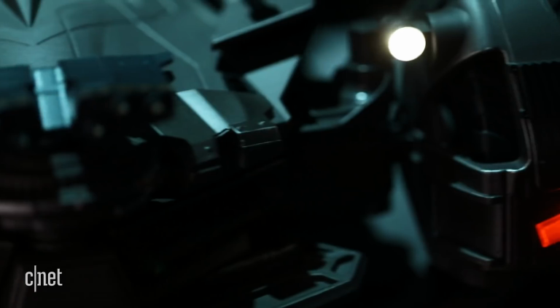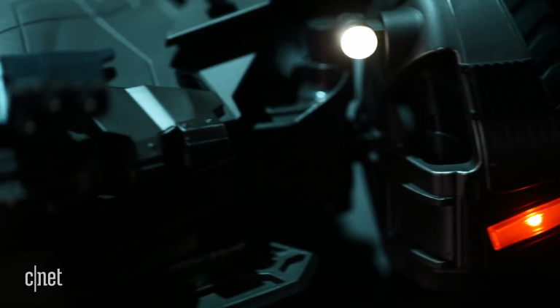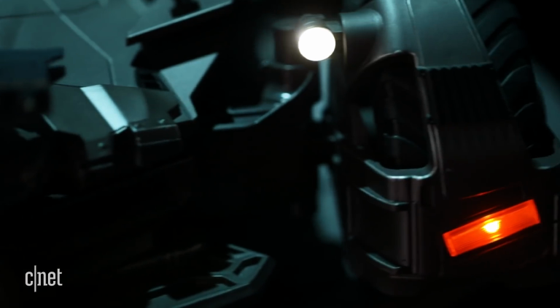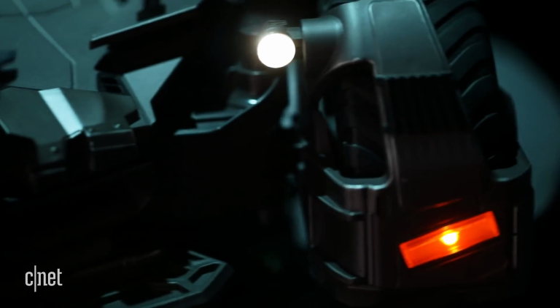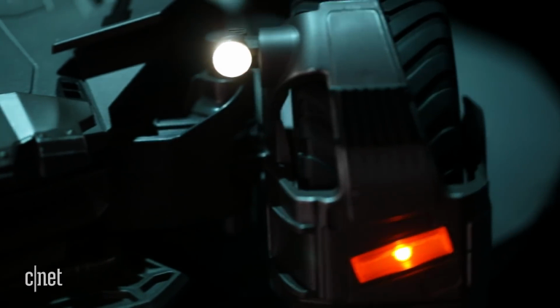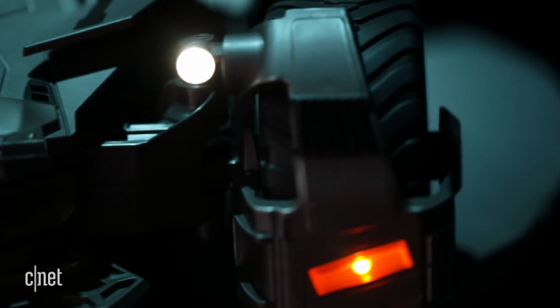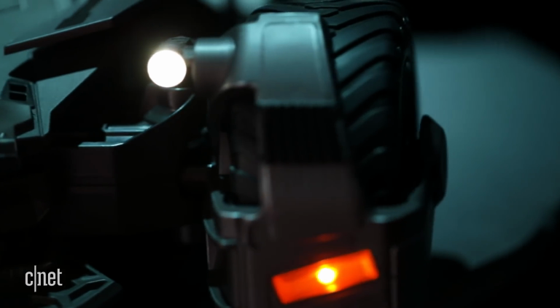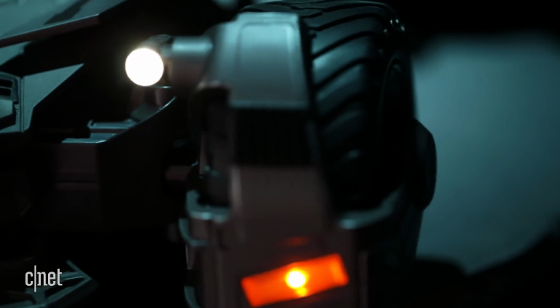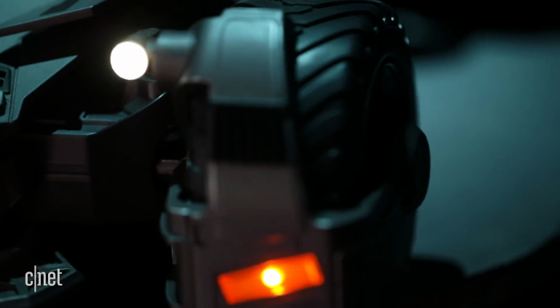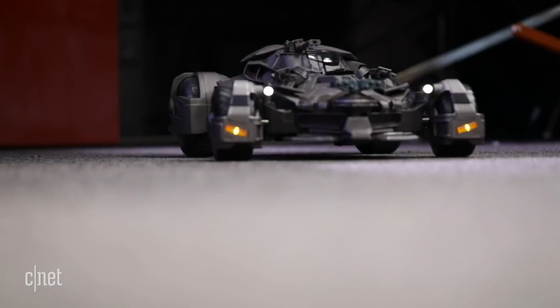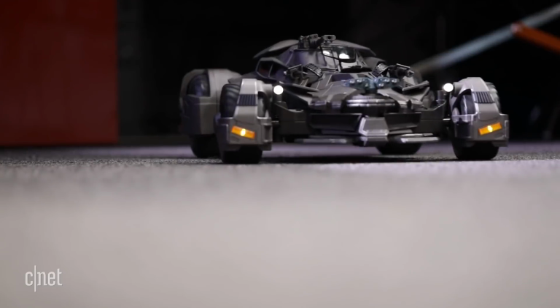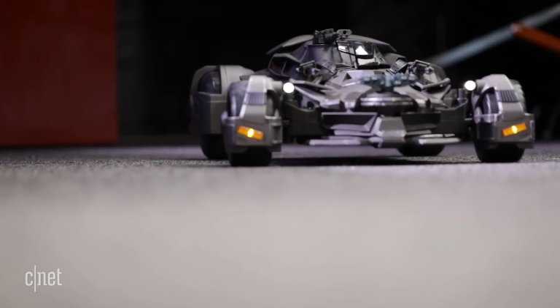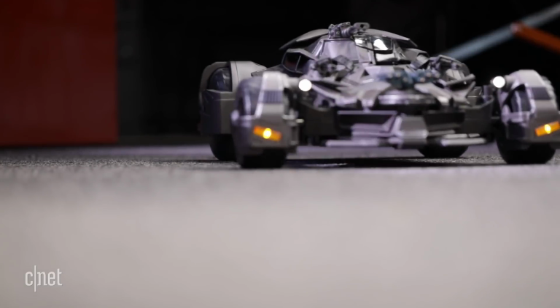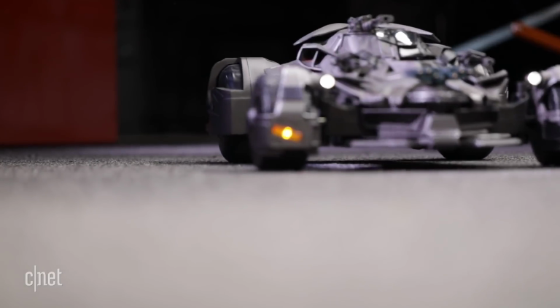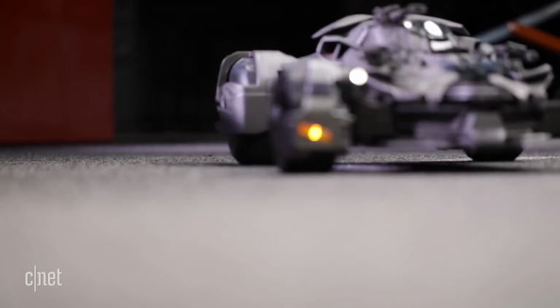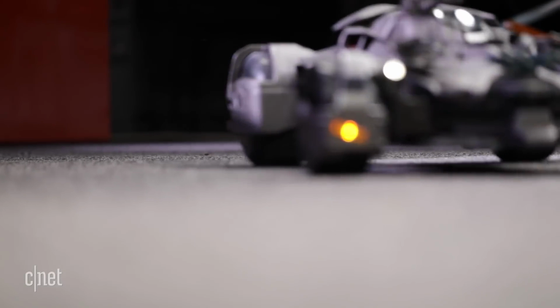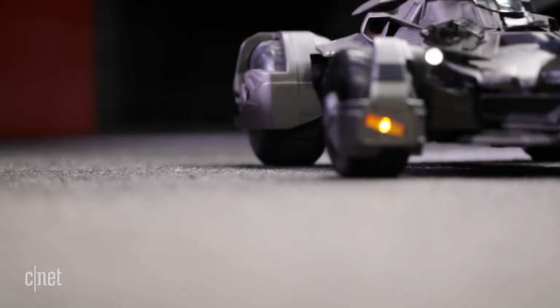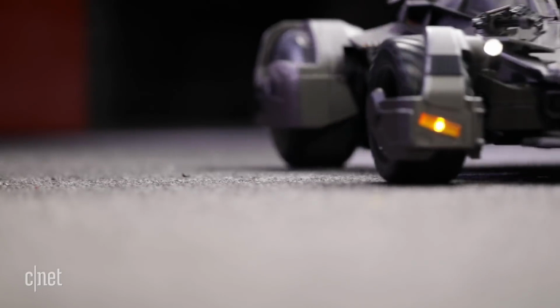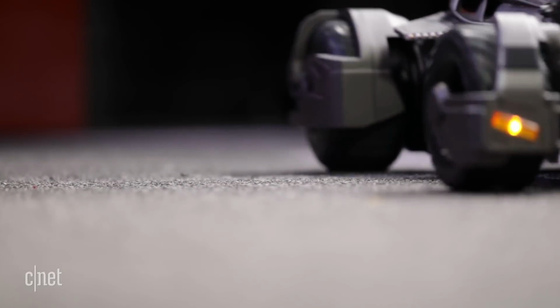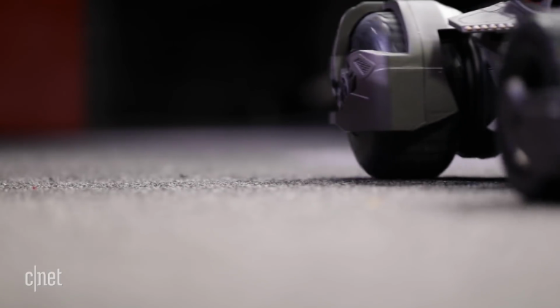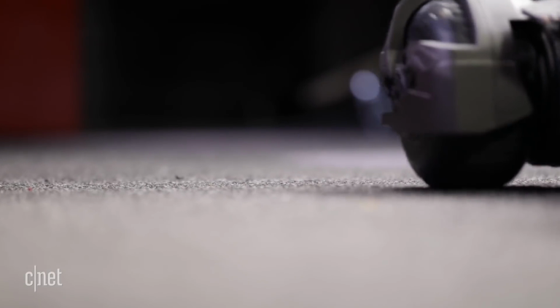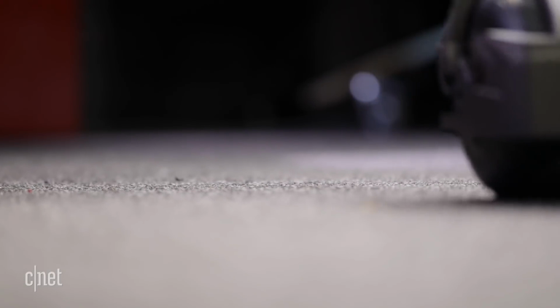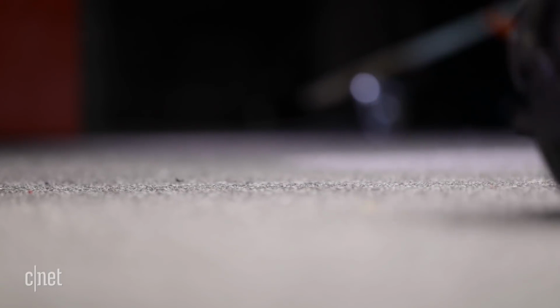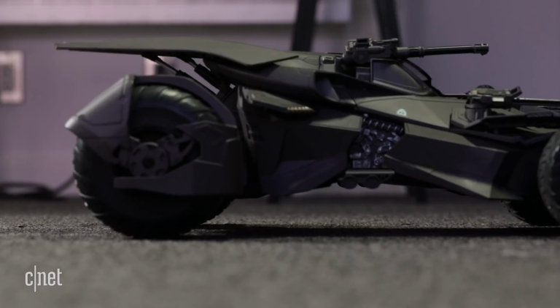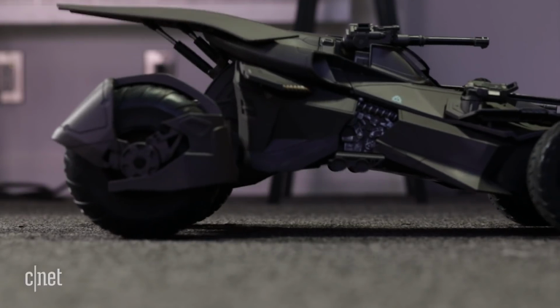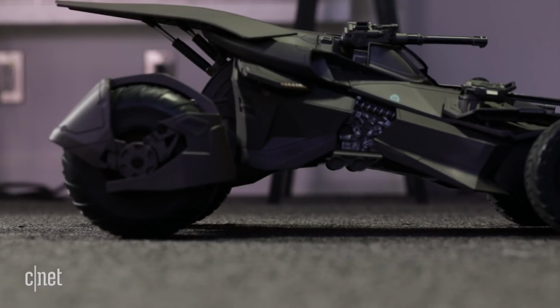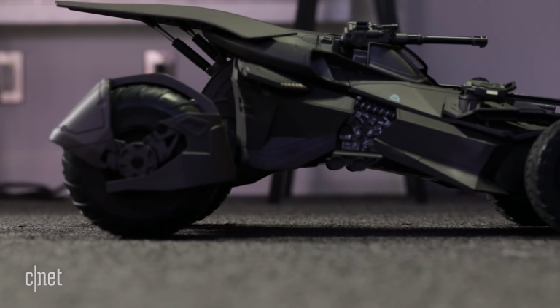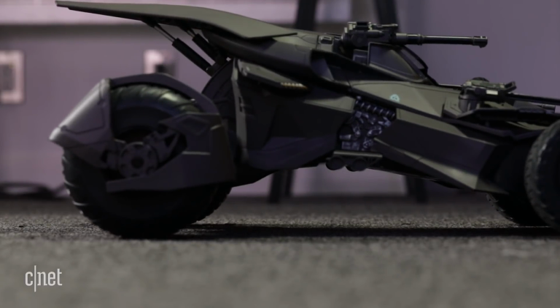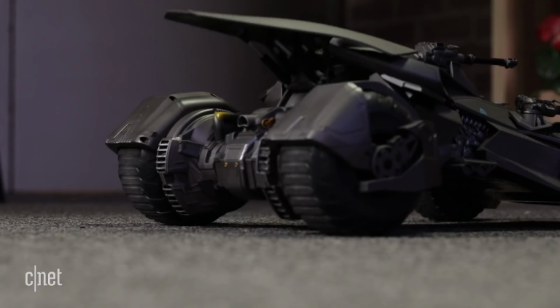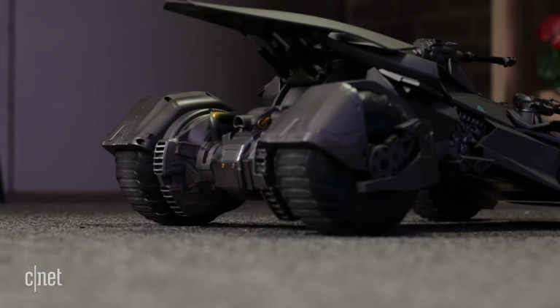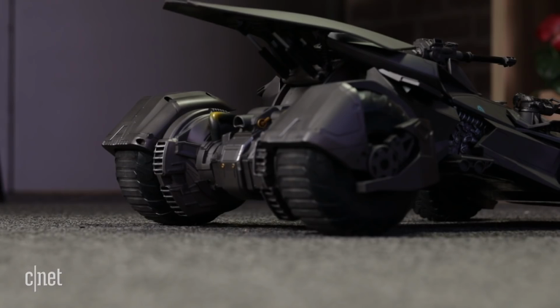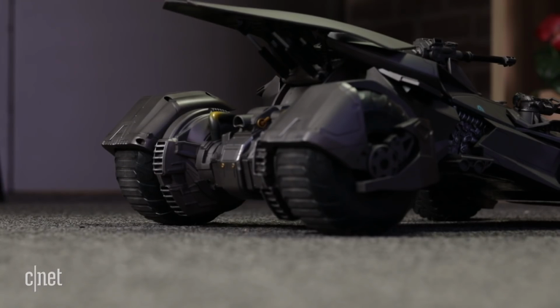On the front of the Batmobile you have lights on the fenders that can be turned on and off from the app, and the rear of the vehicle can elevate to simulate jump mode.